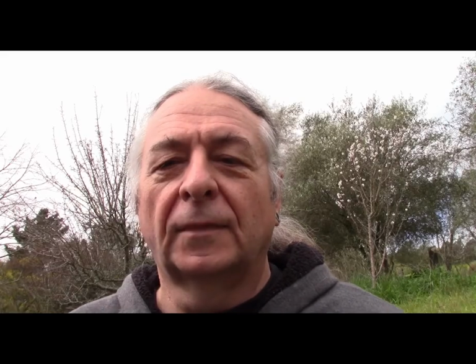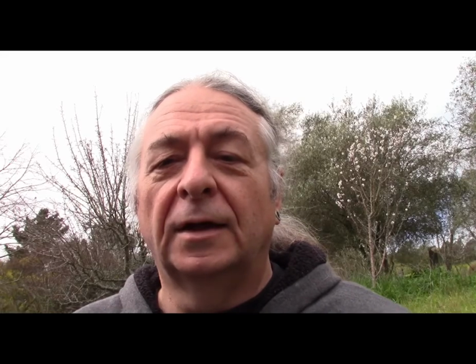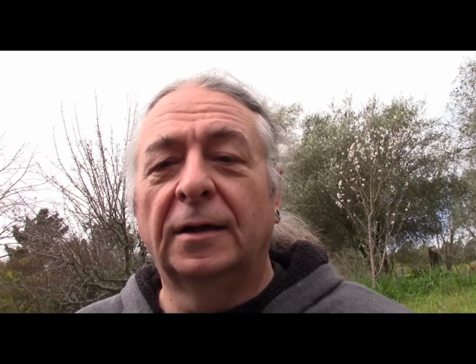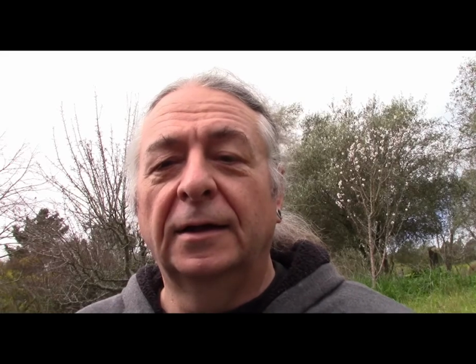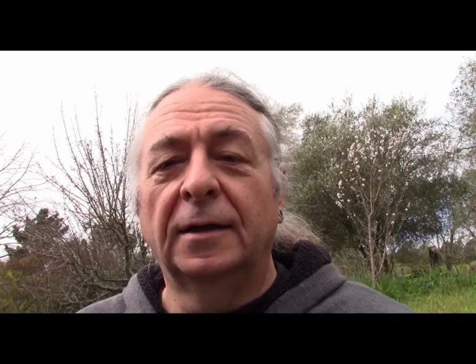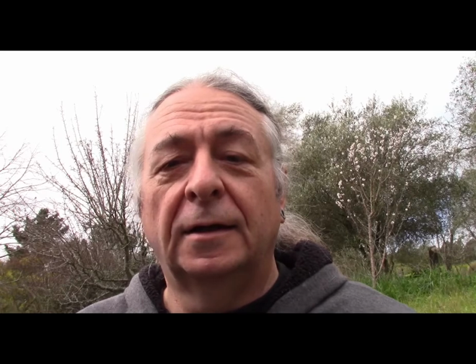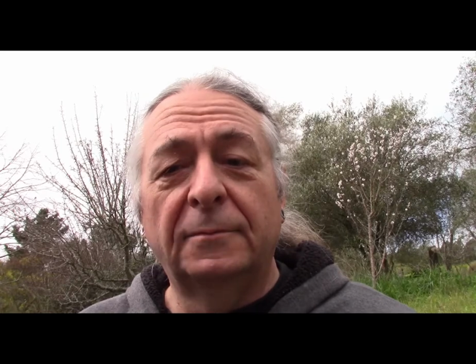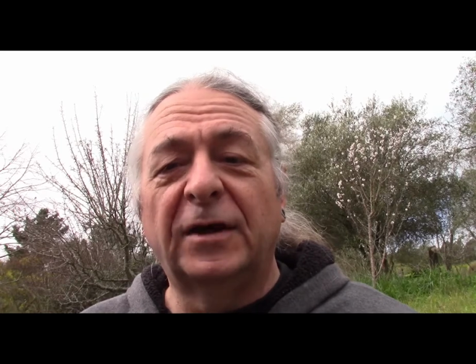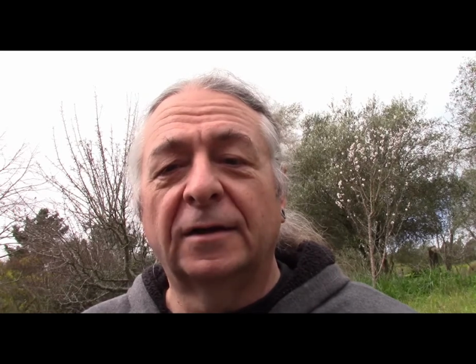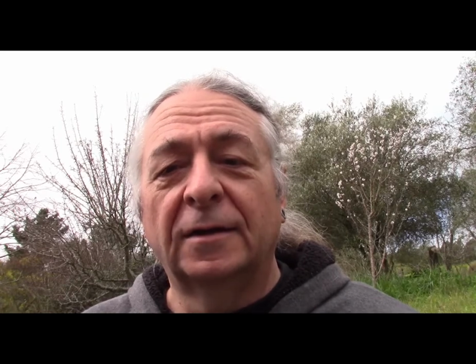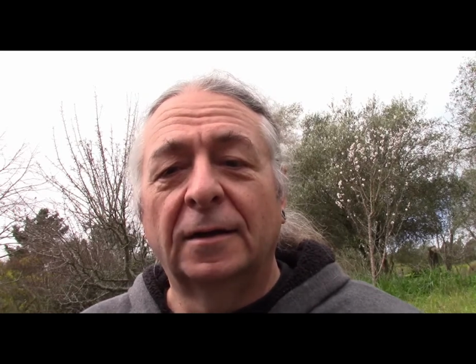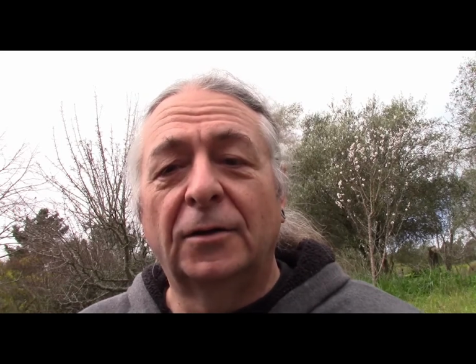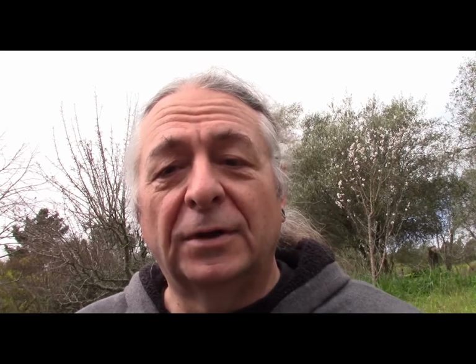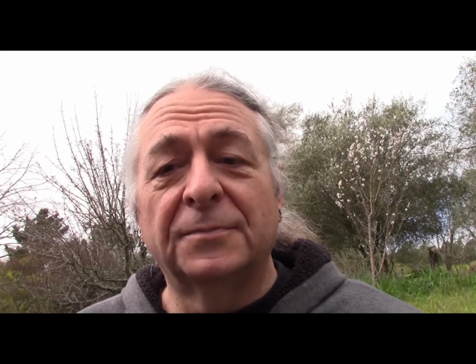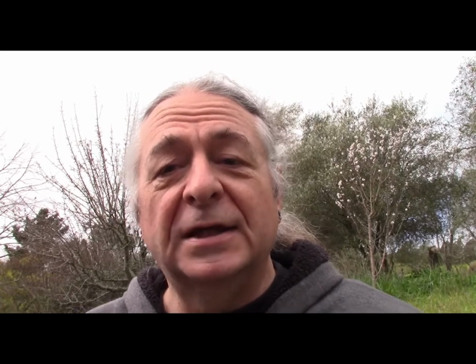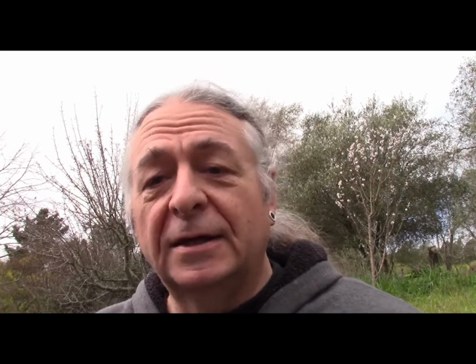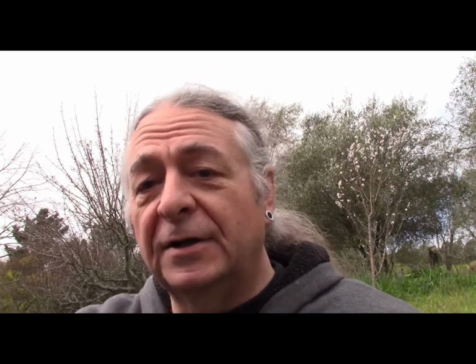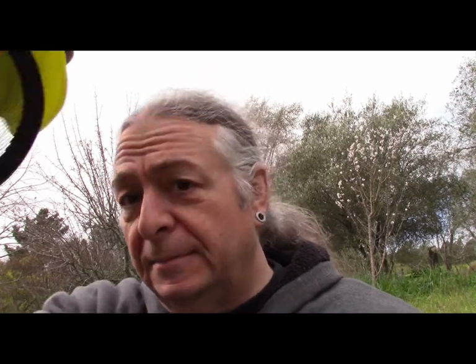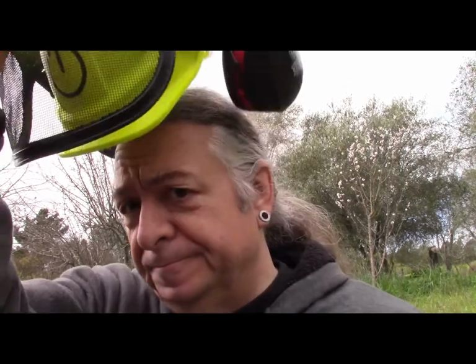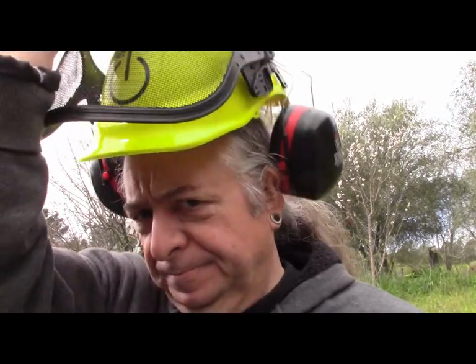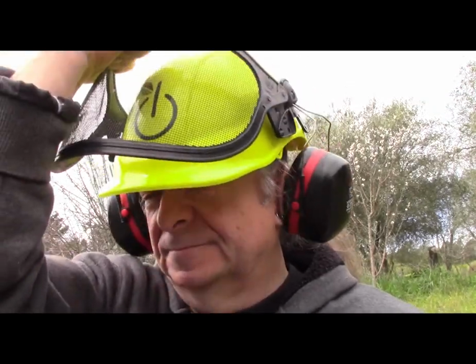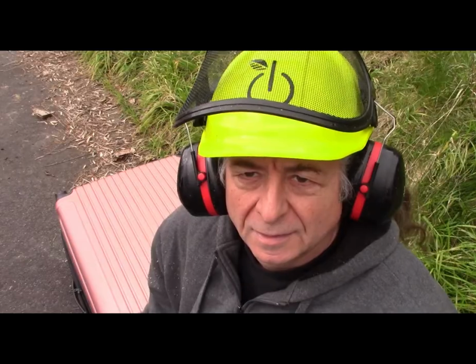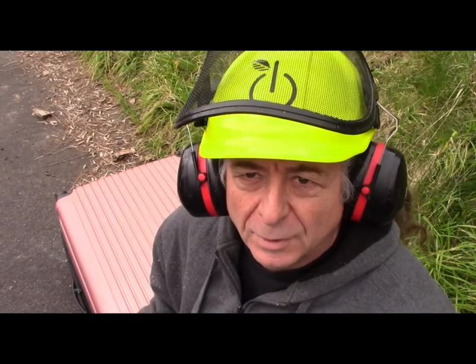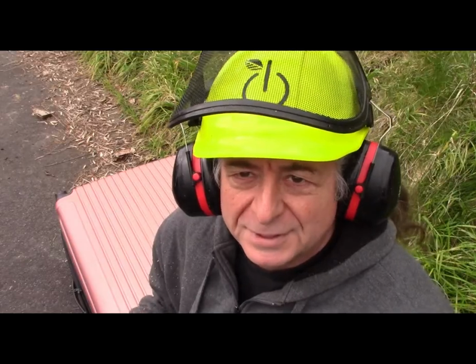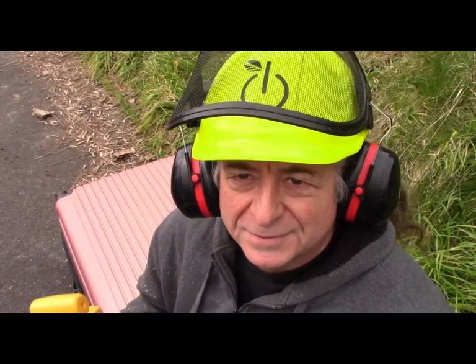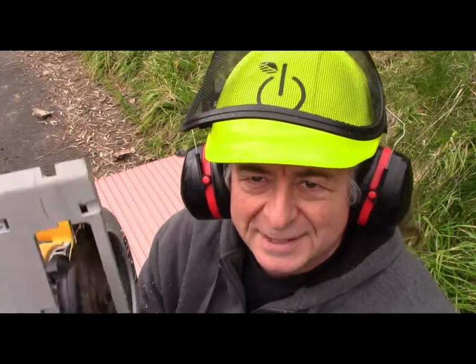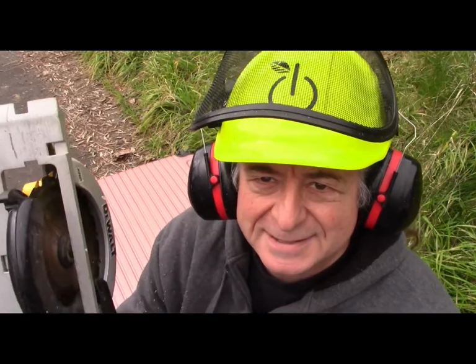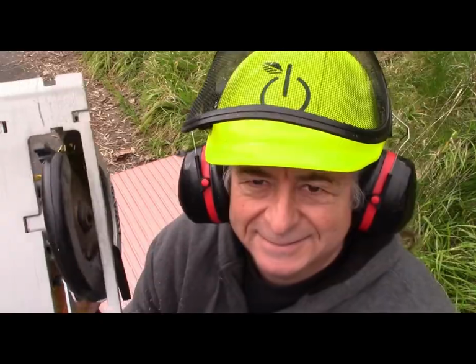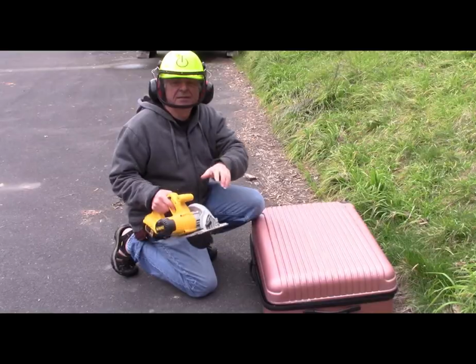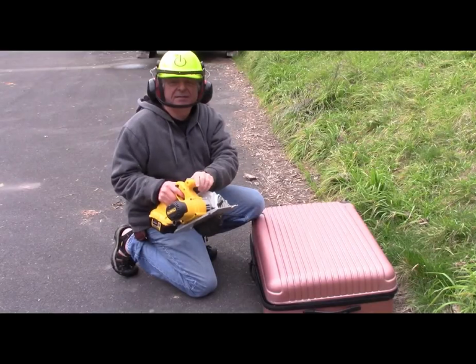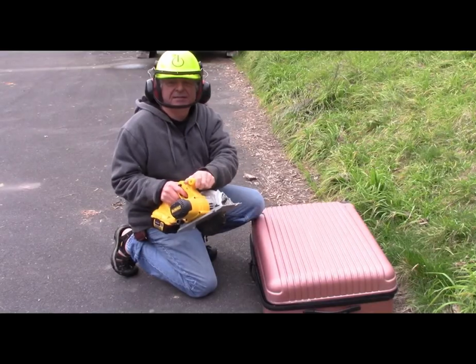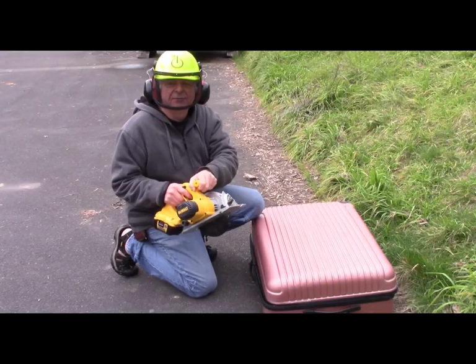Hi, I'm Vic, and welcome to Geeko Farm, where we do things differently.